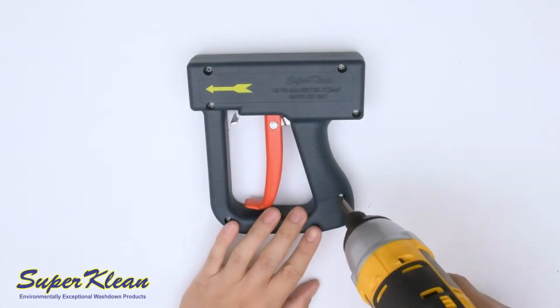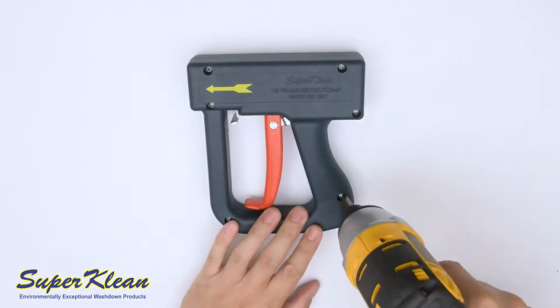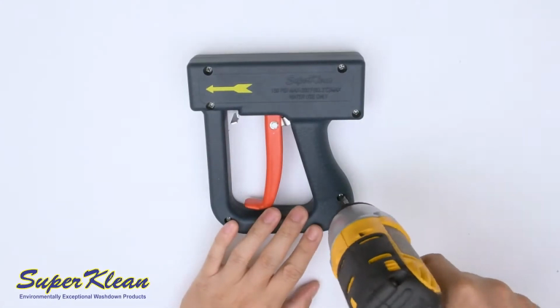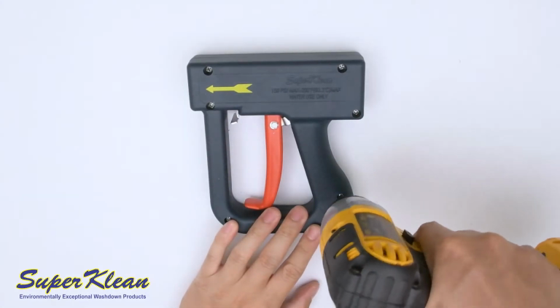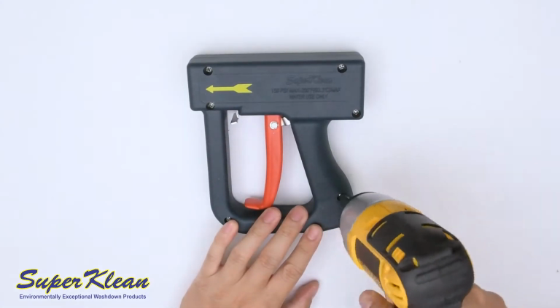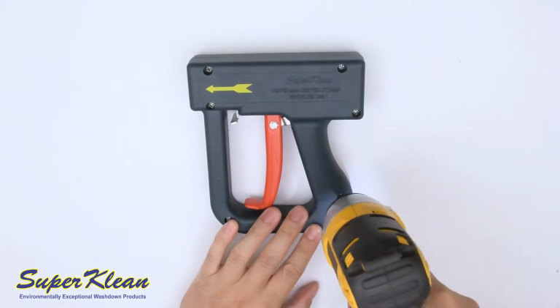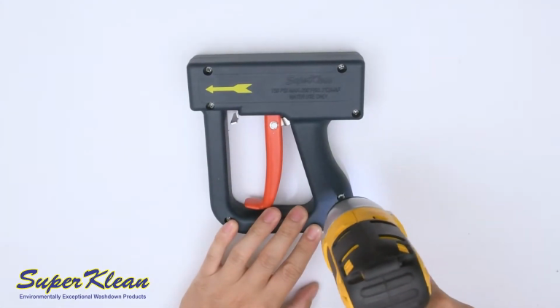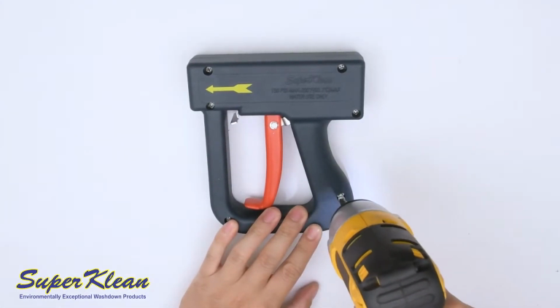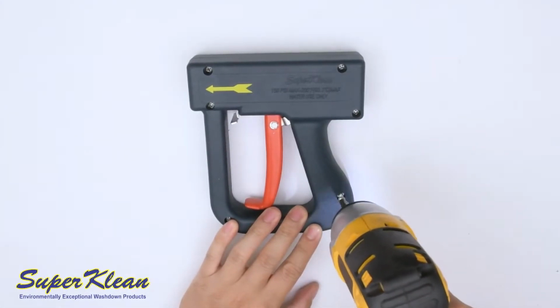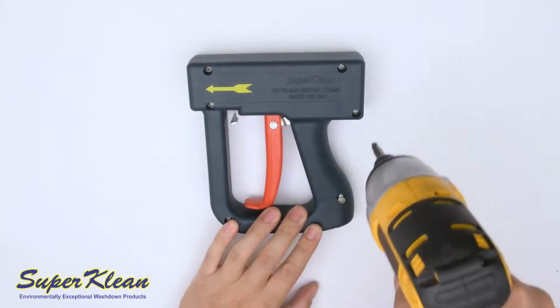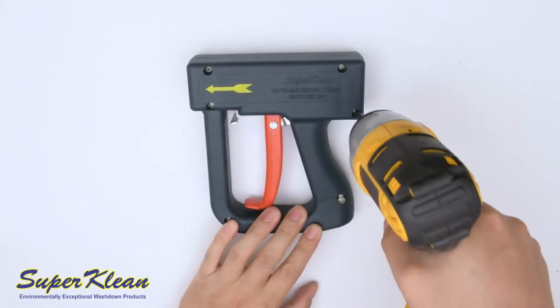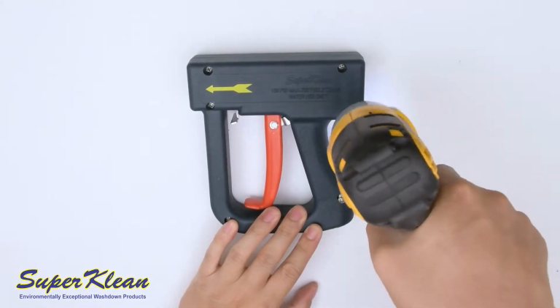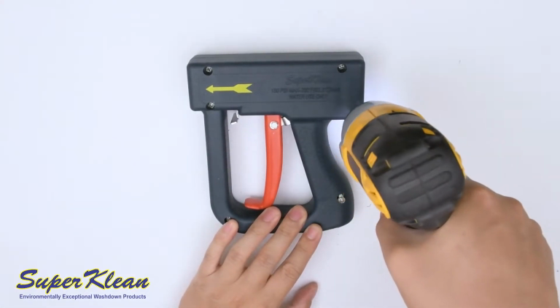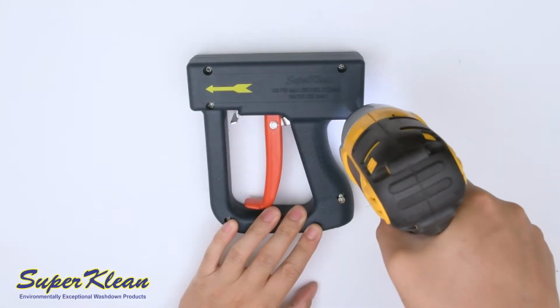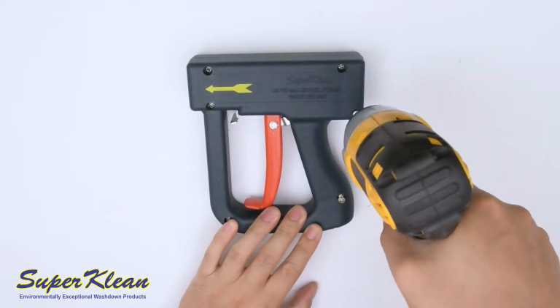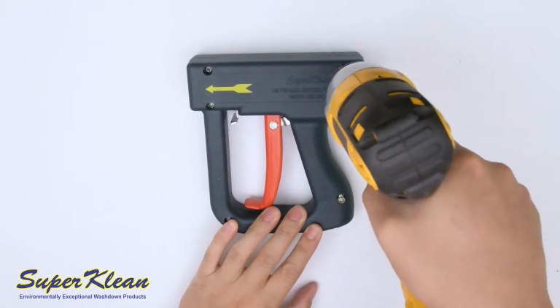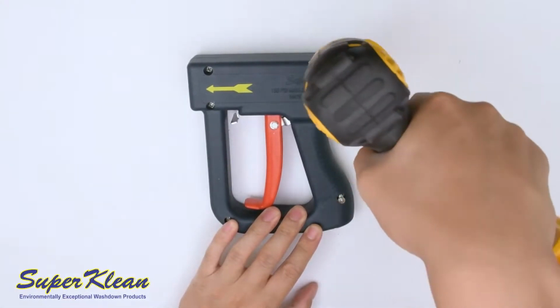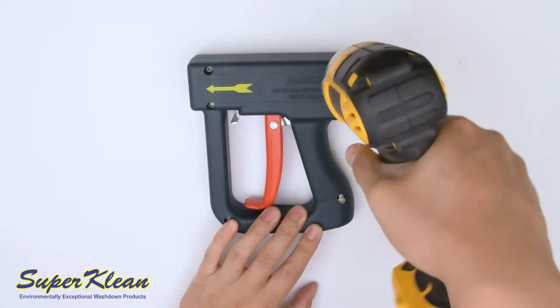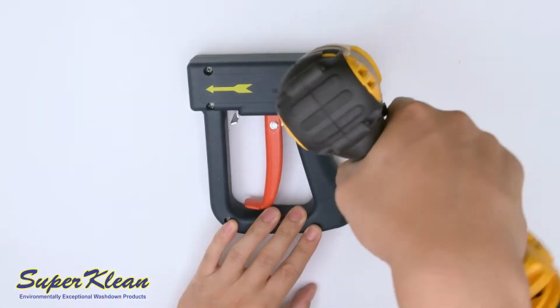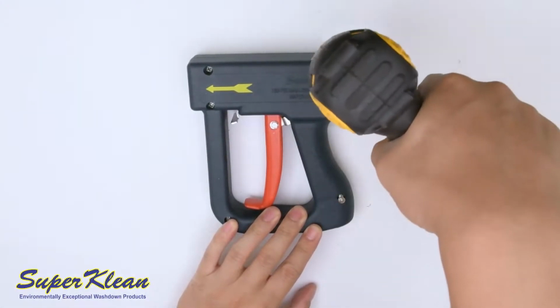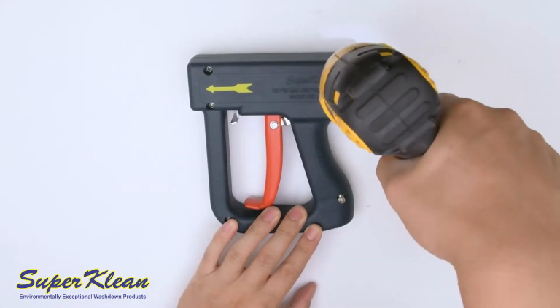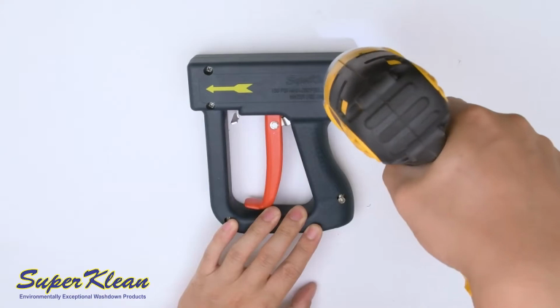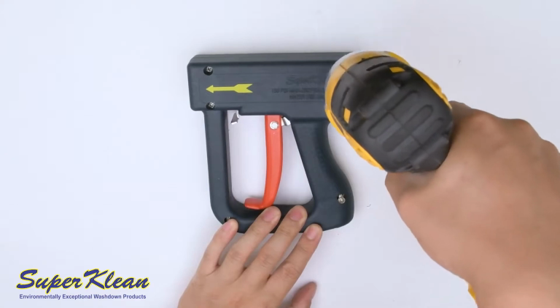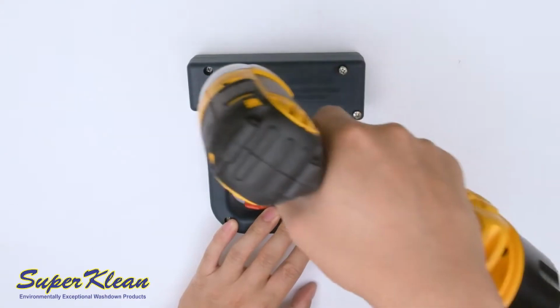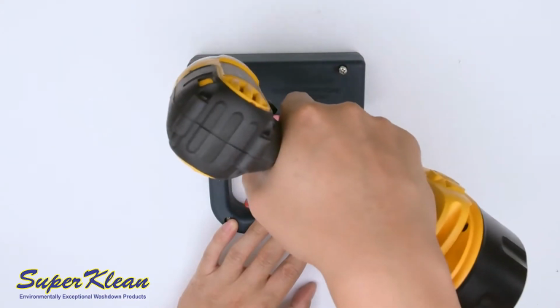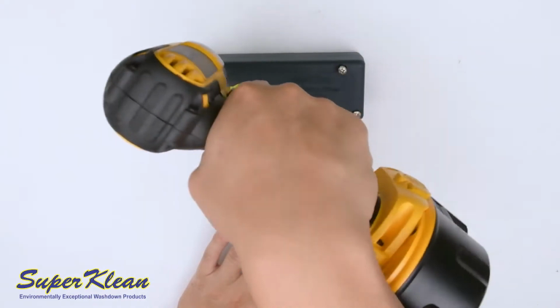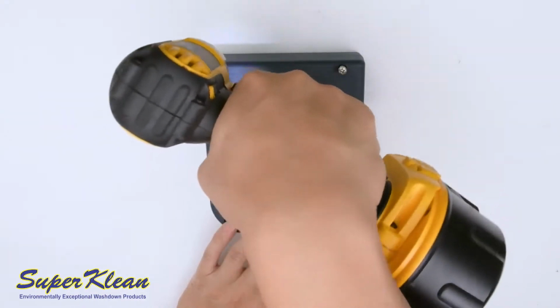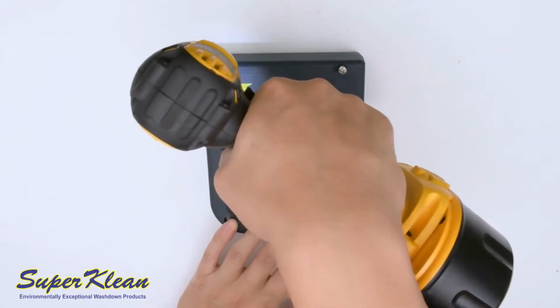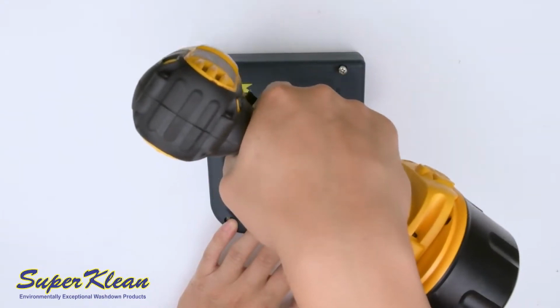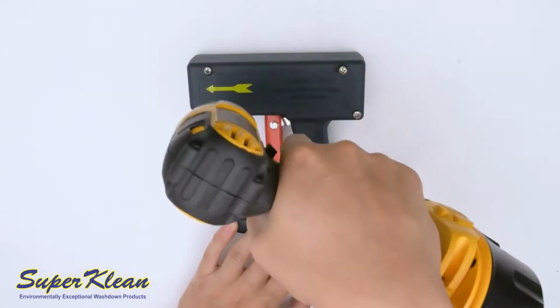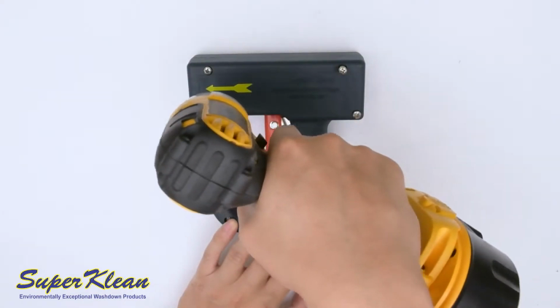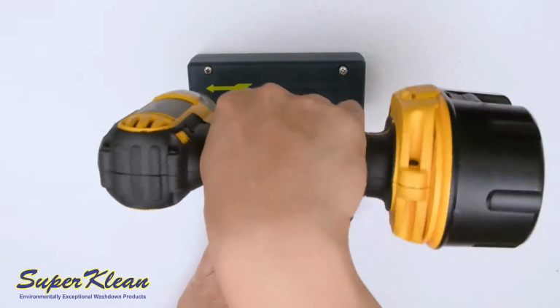Start by removing the cover. Using a drill or Phillips head screwdriver, remove the six screws holding the cover in place.